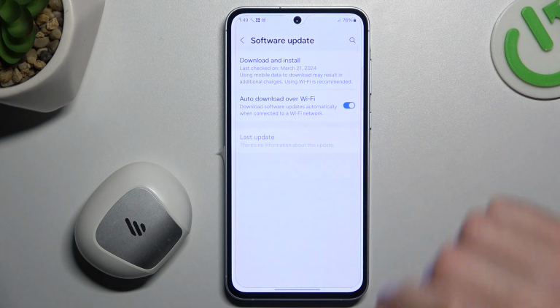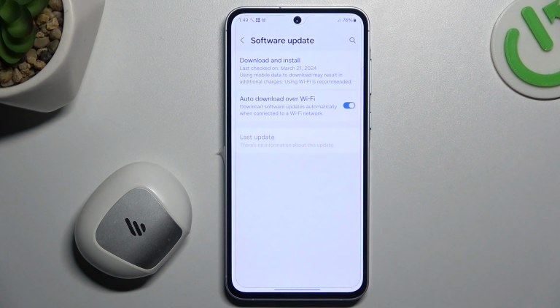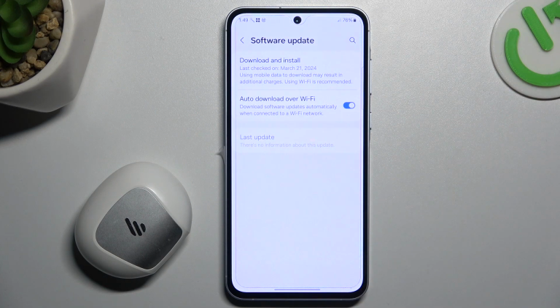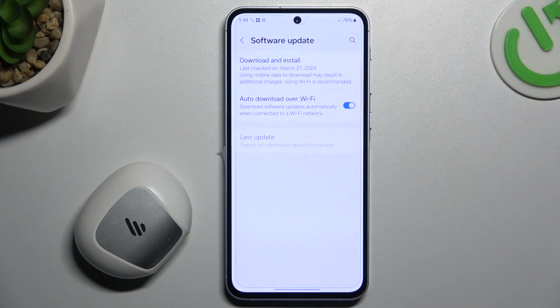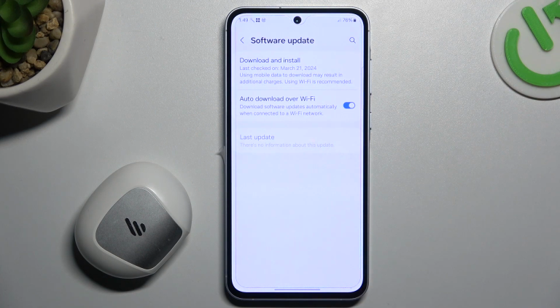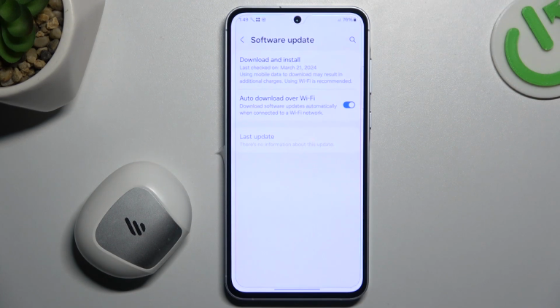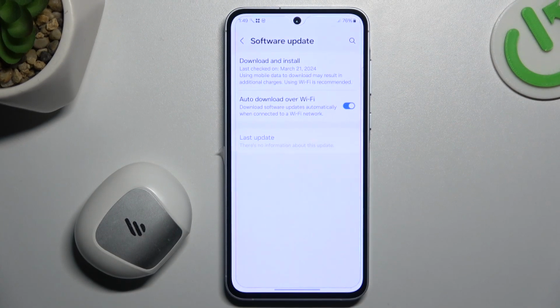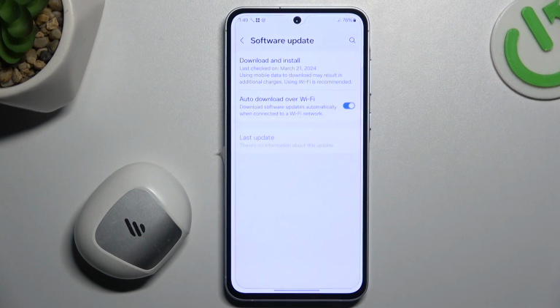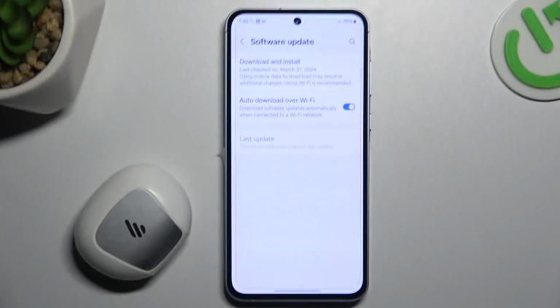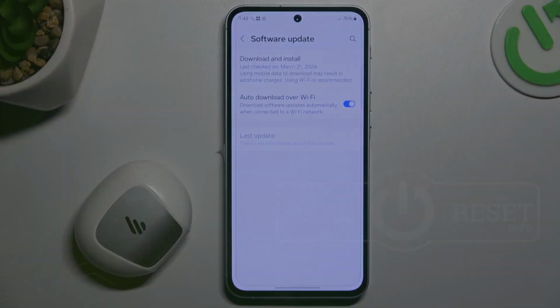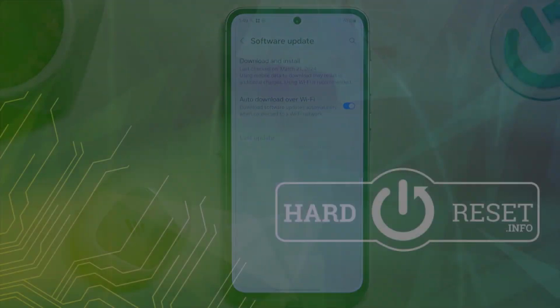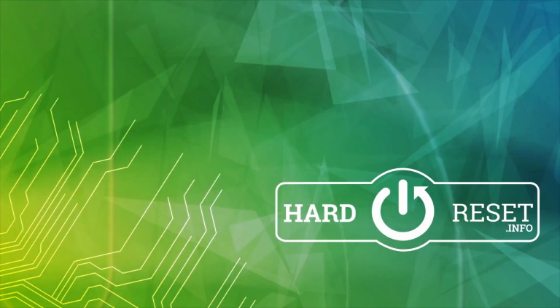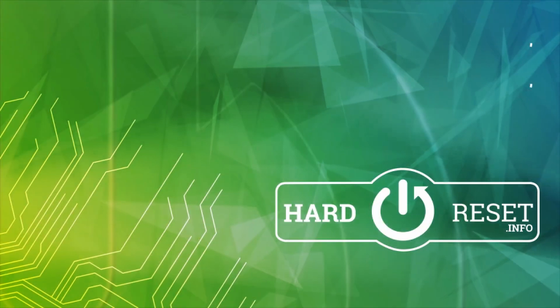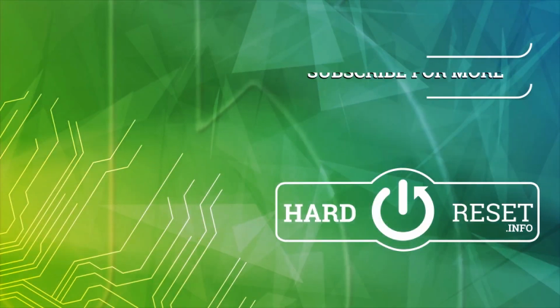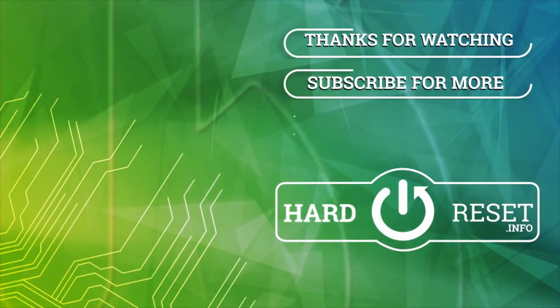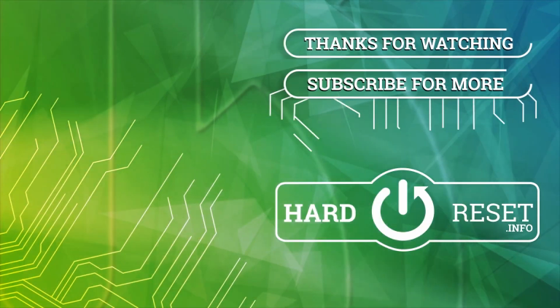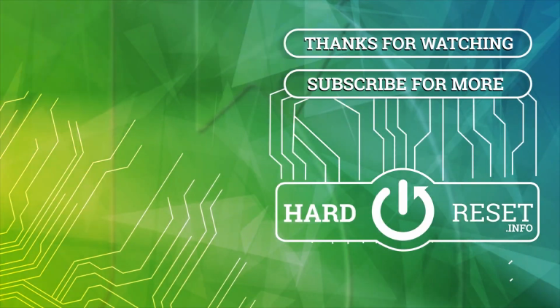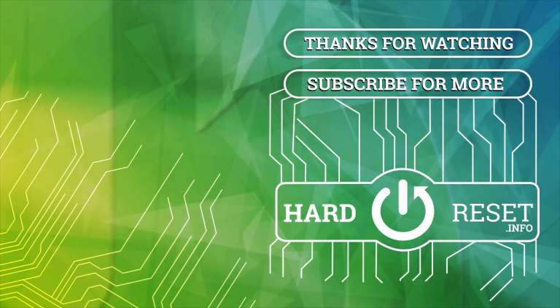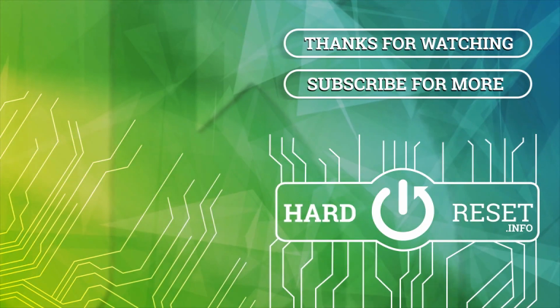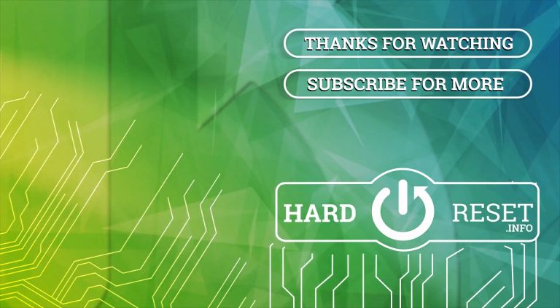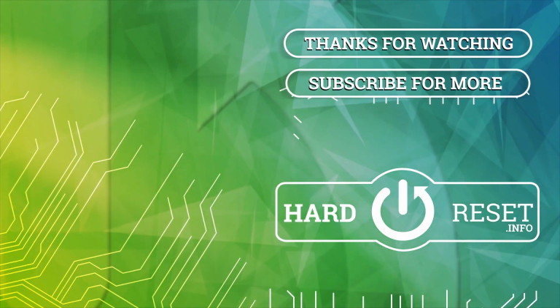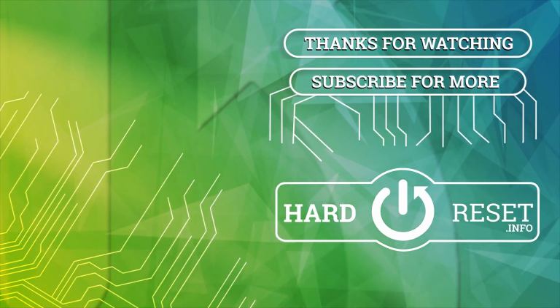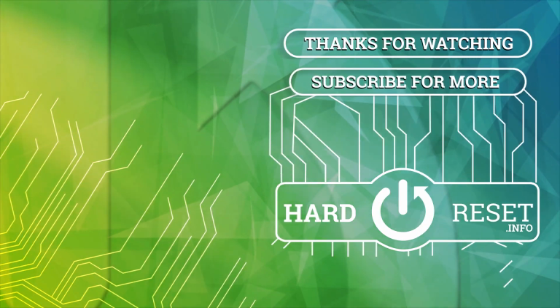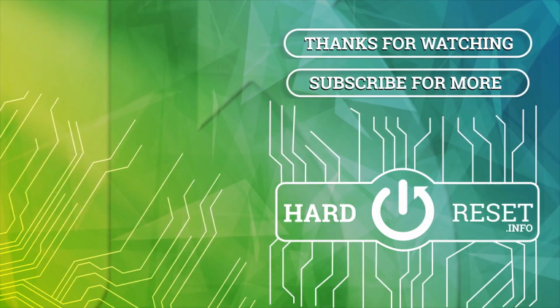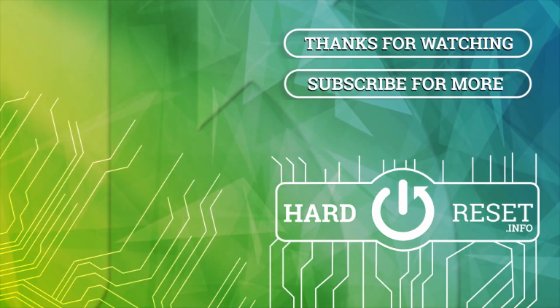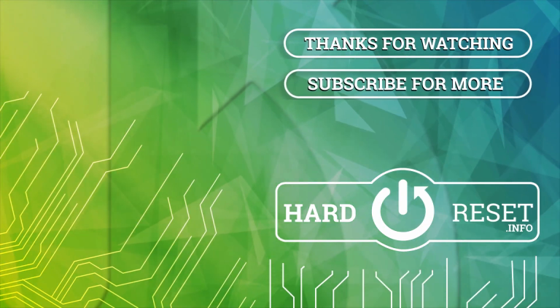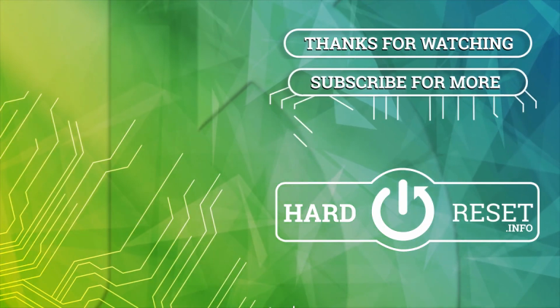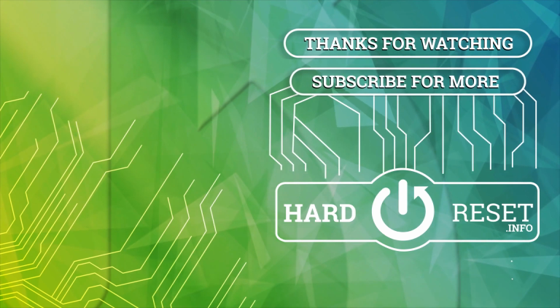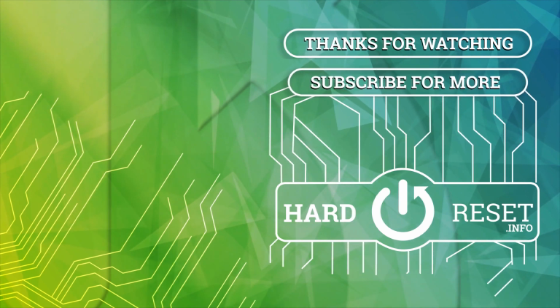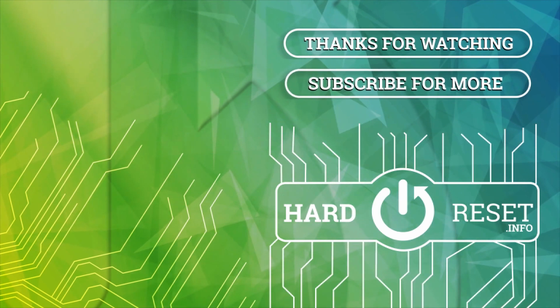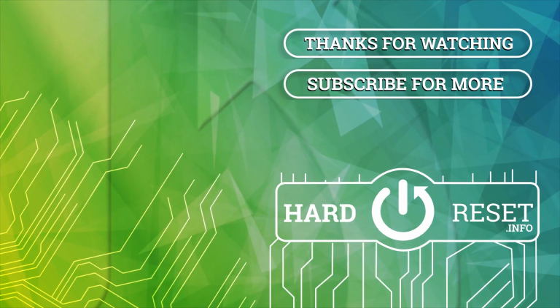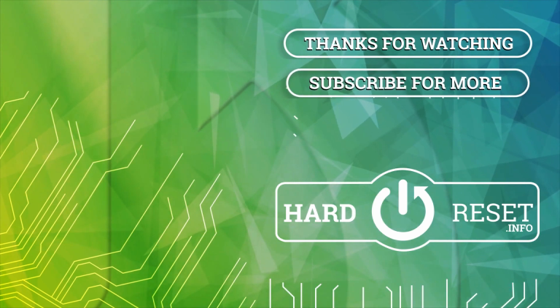That's it. Thanks for watching and goodbye — I'll see you next time!